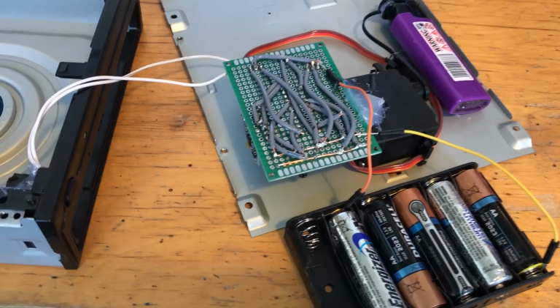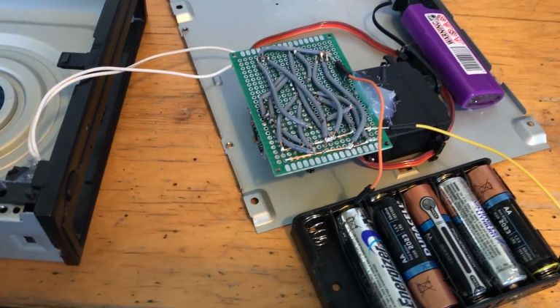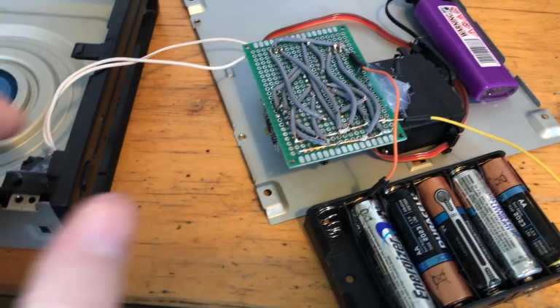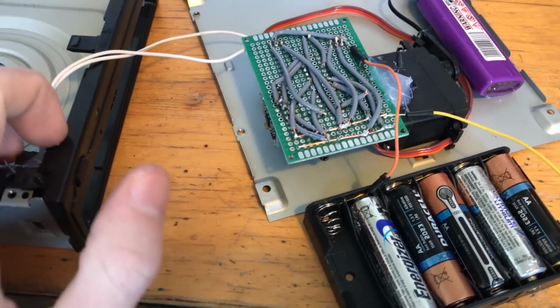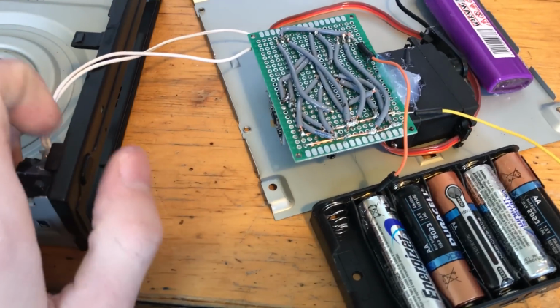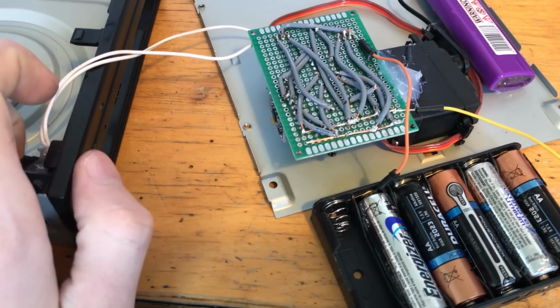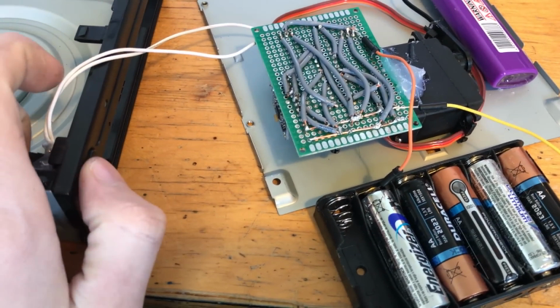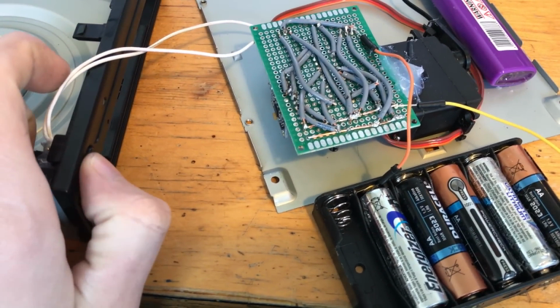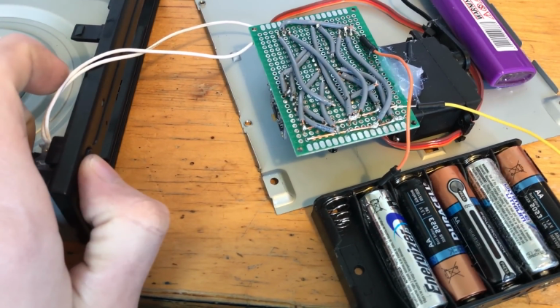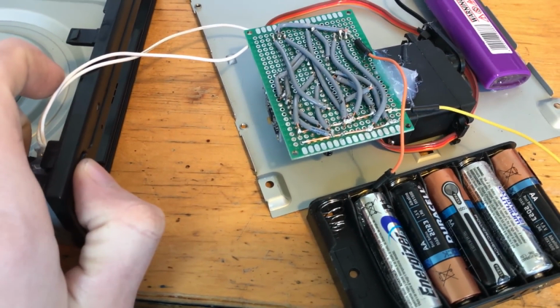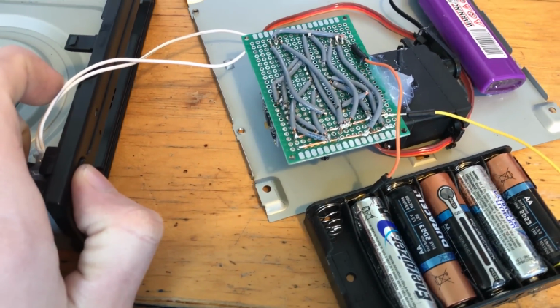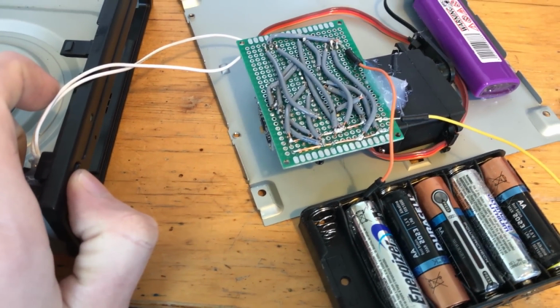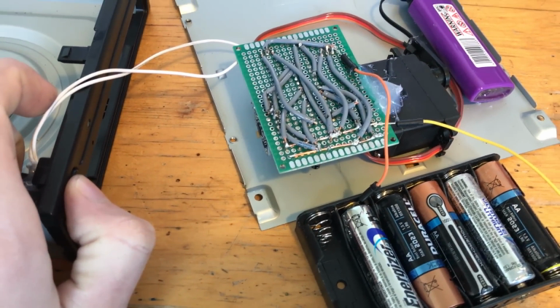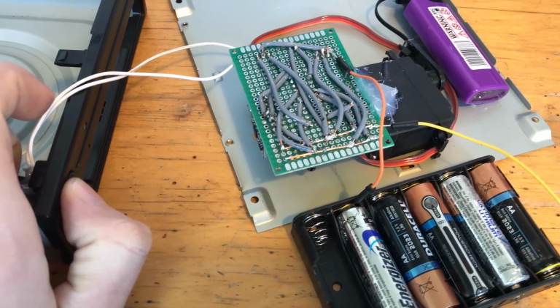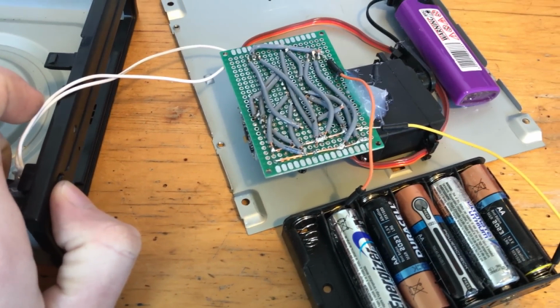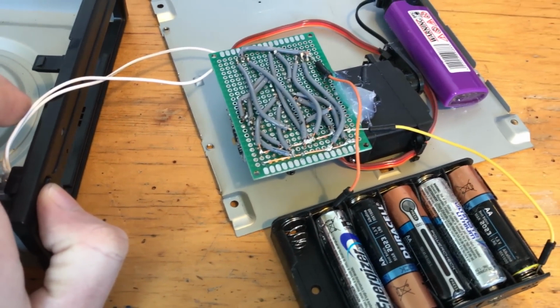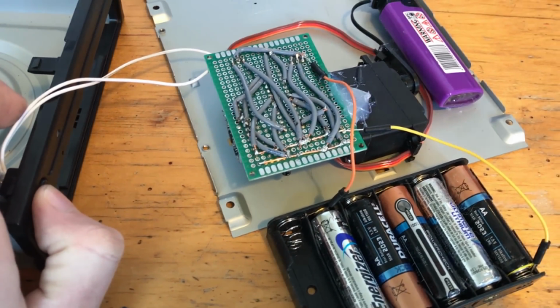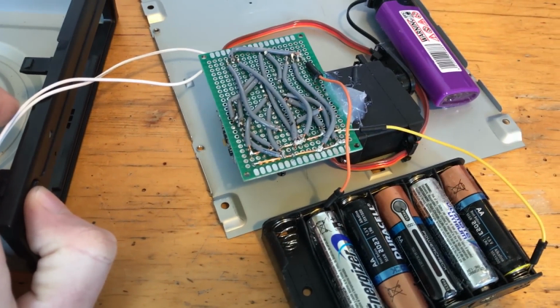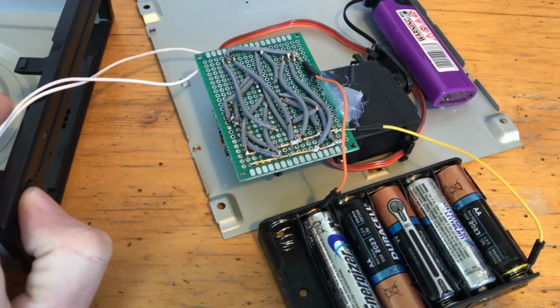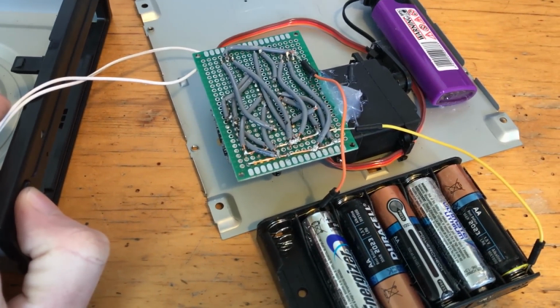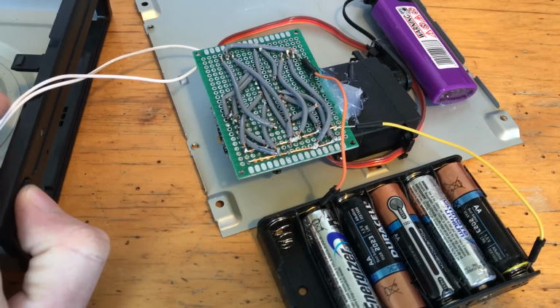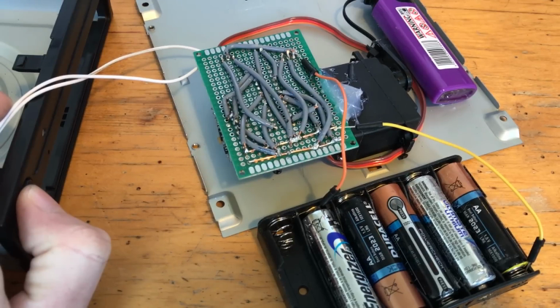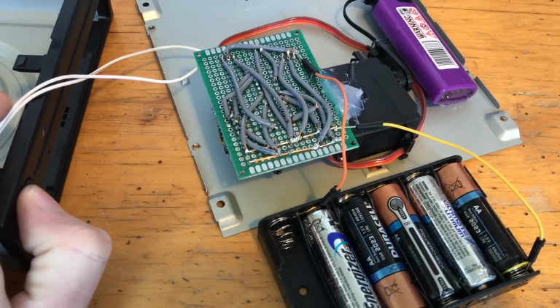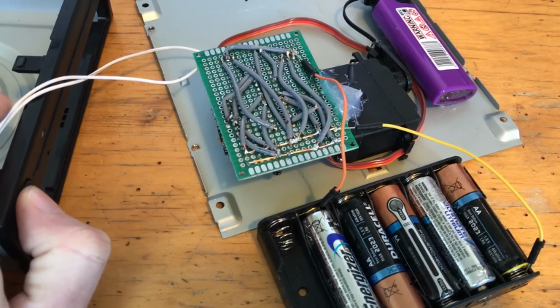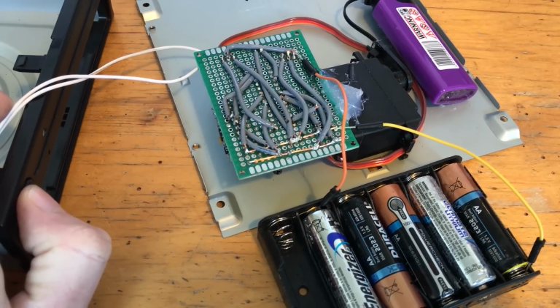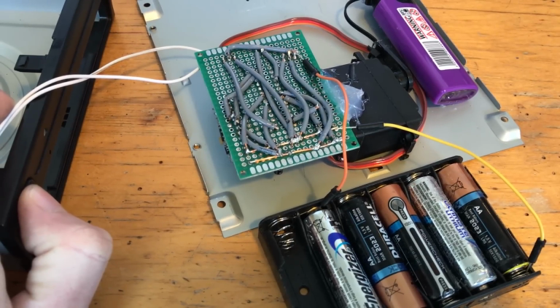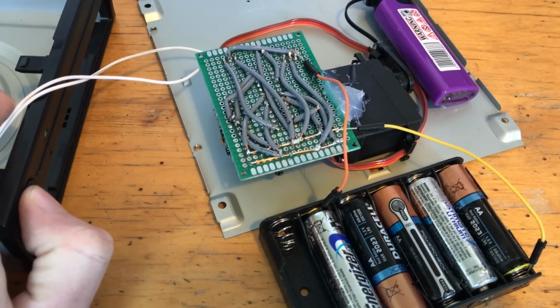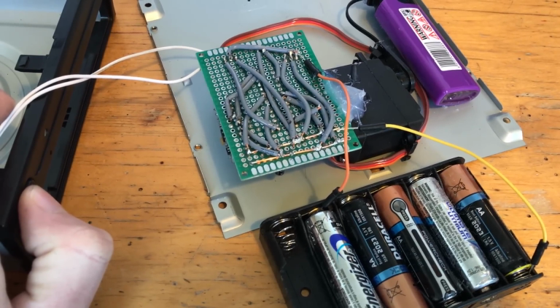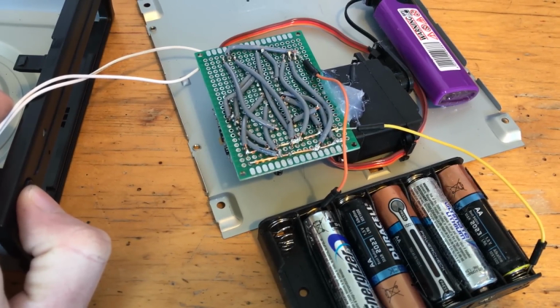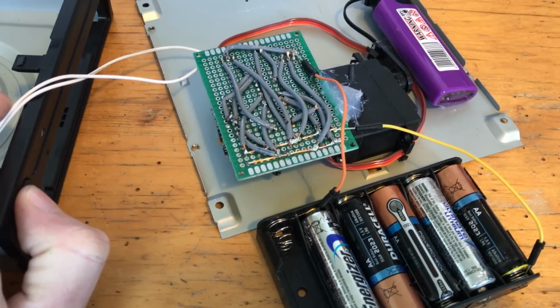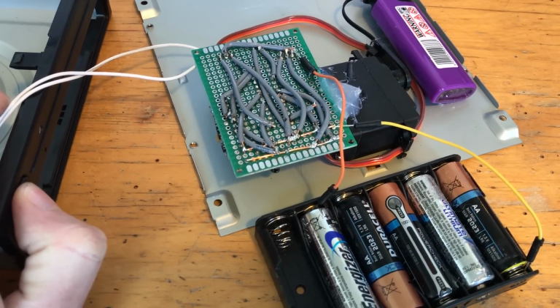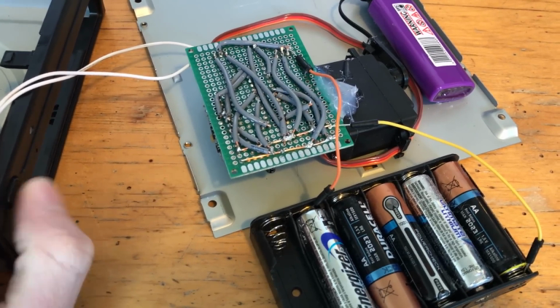You arm the device by holding the eject button on the optical drive for about four seconds, then a short beep will indicate that the device is good to go.